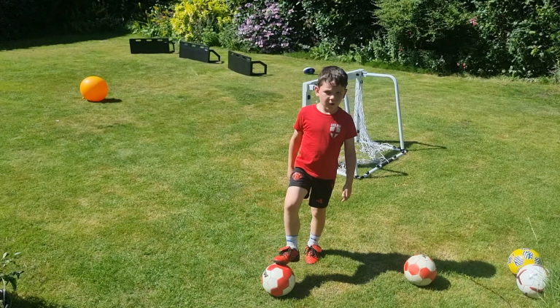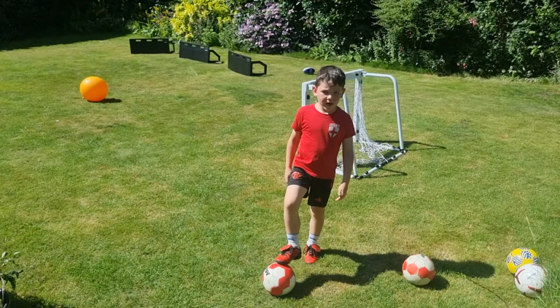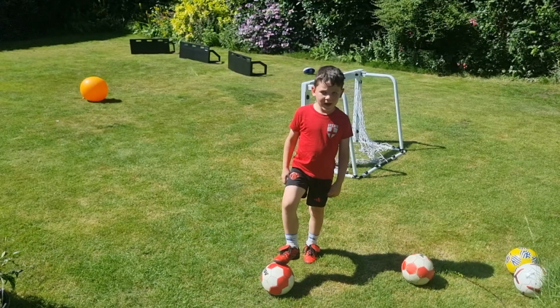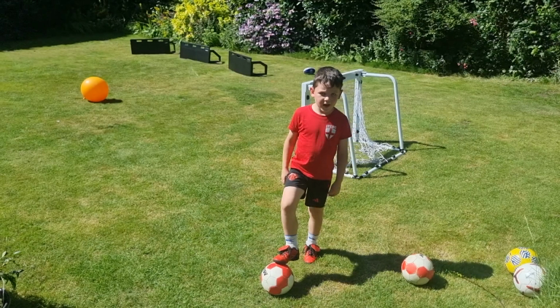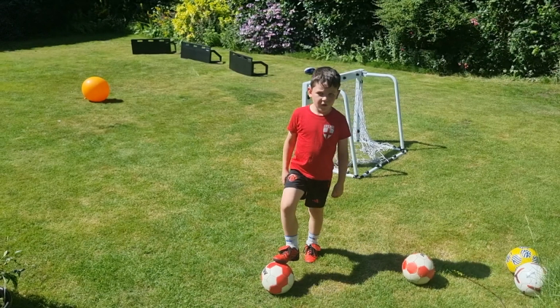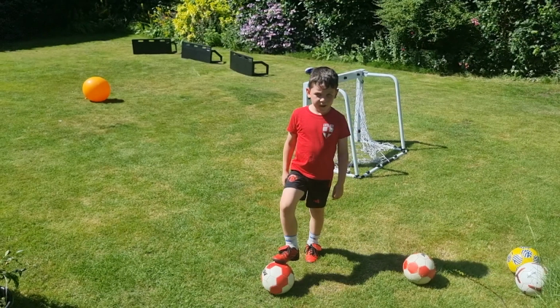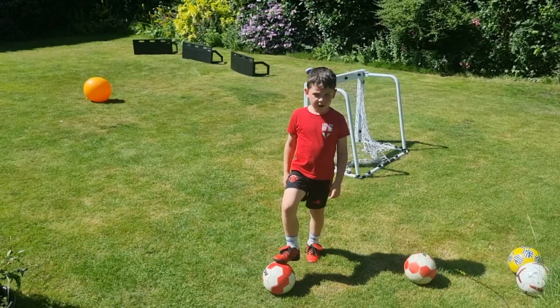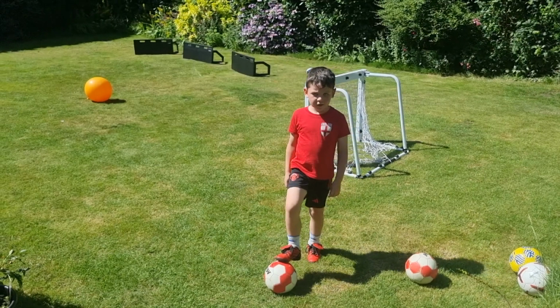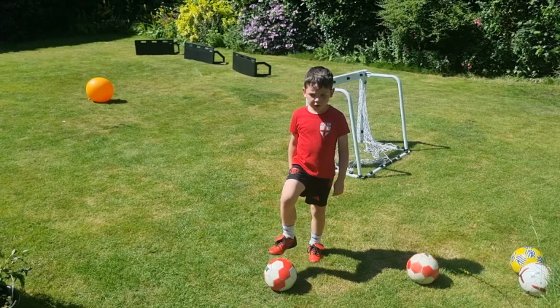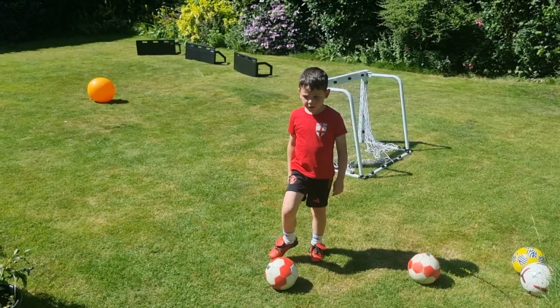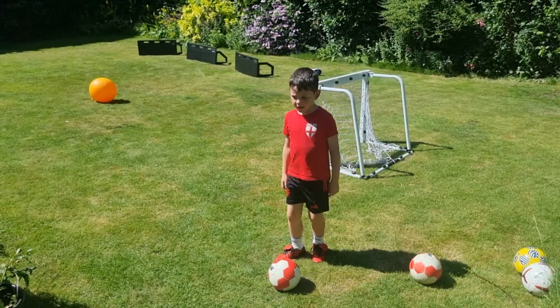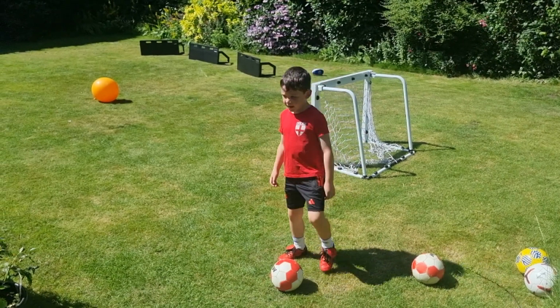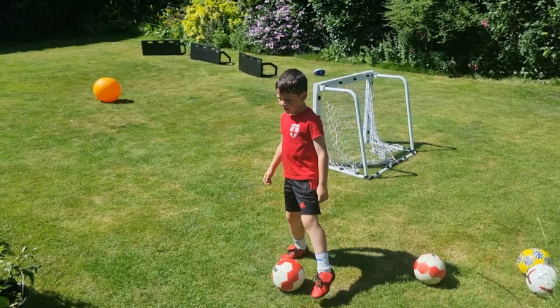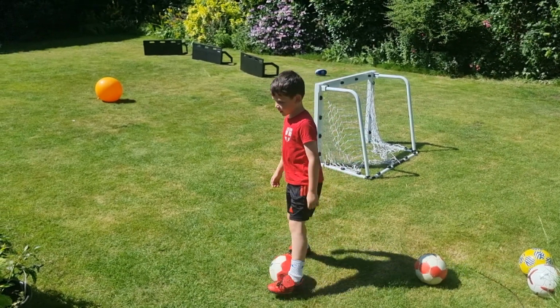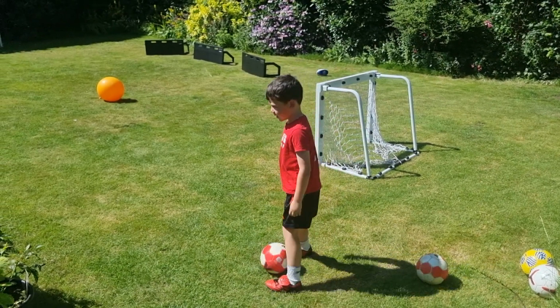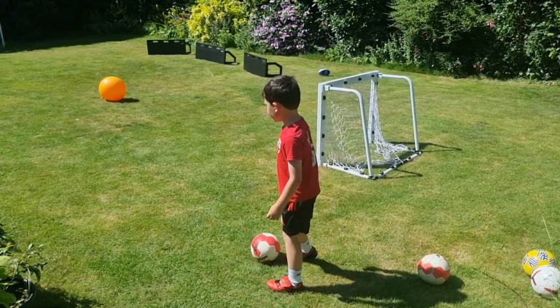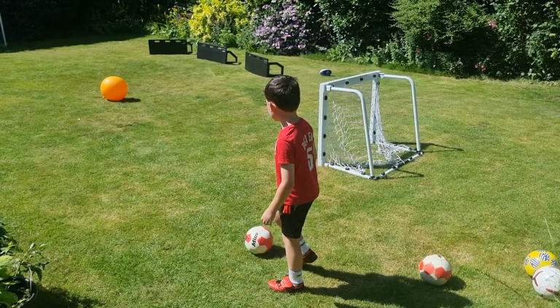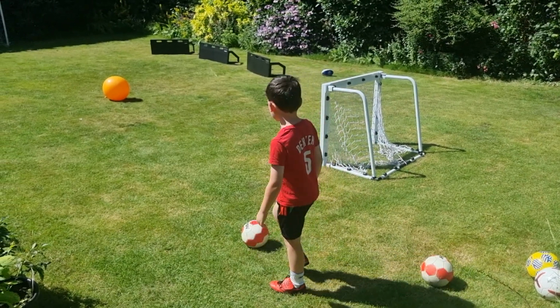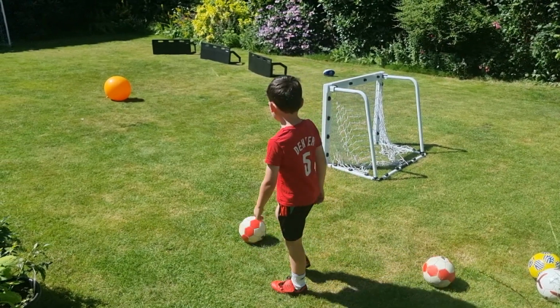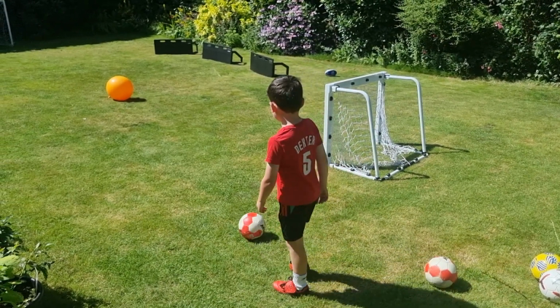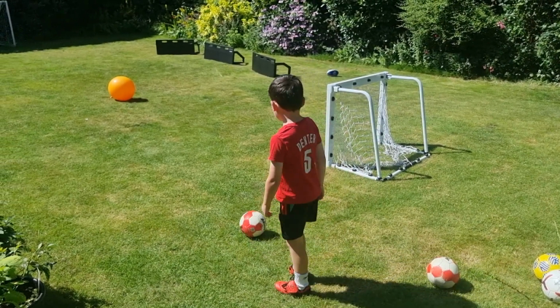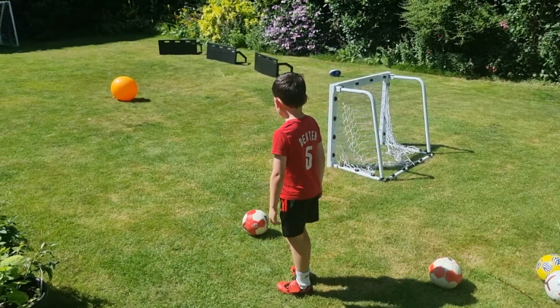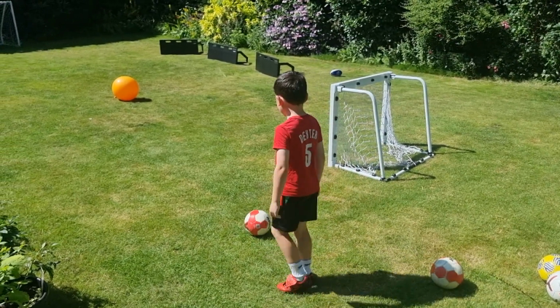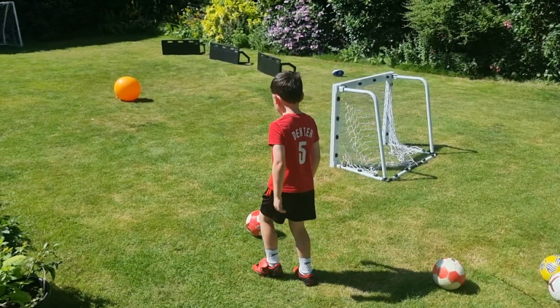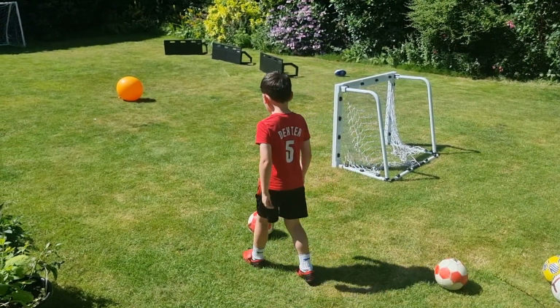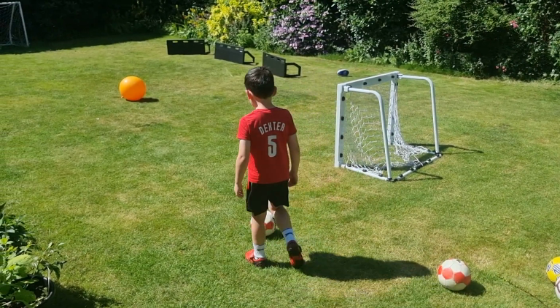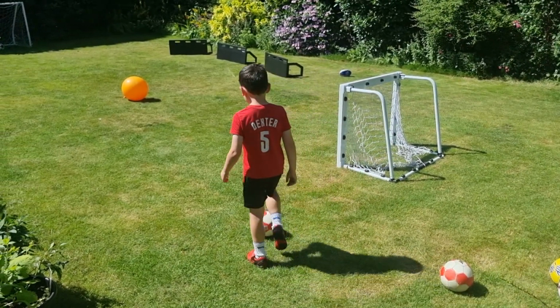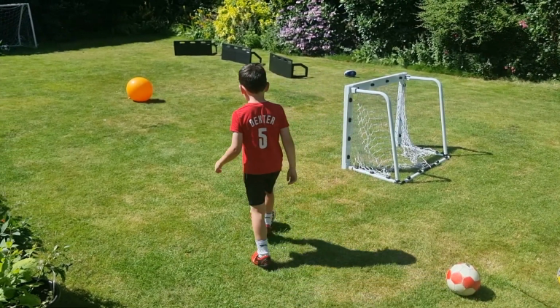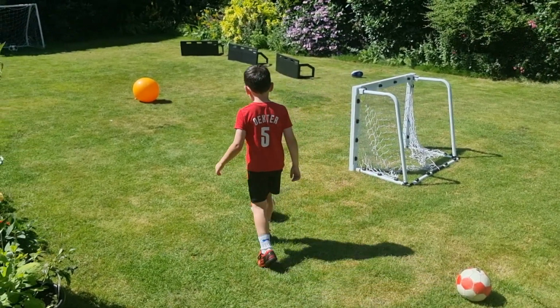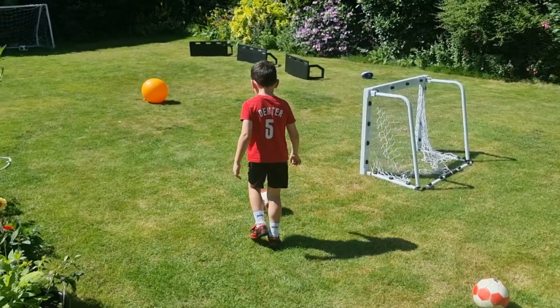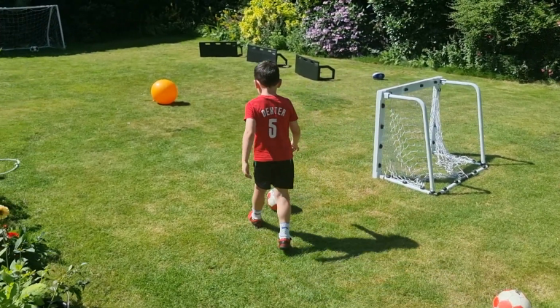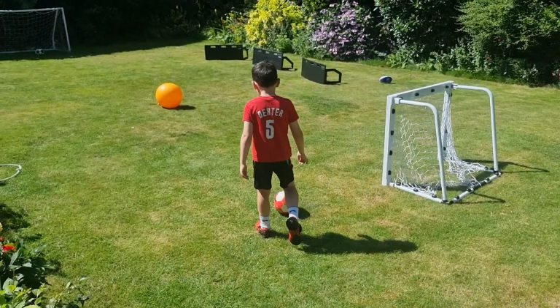Right here, we're going to do the Iniesta. This is how it looks in reality.